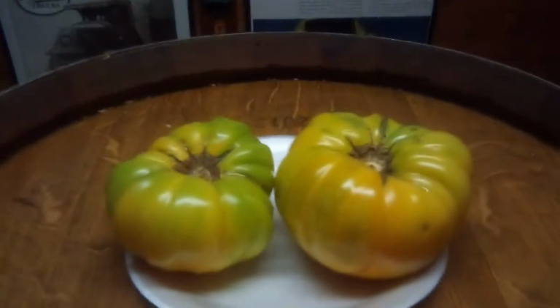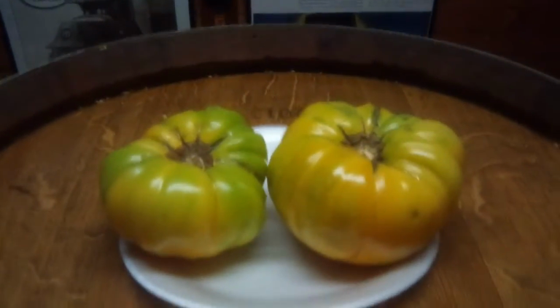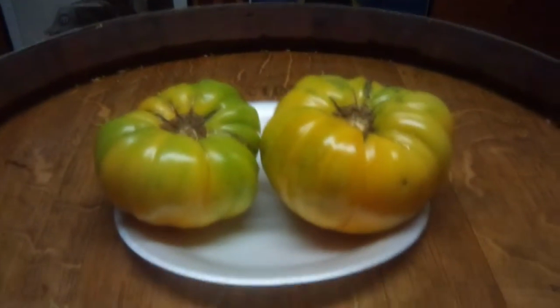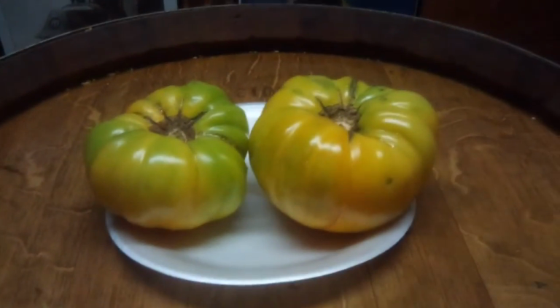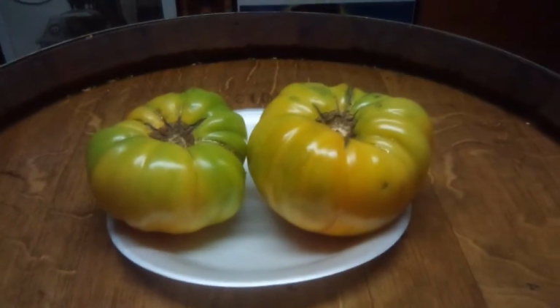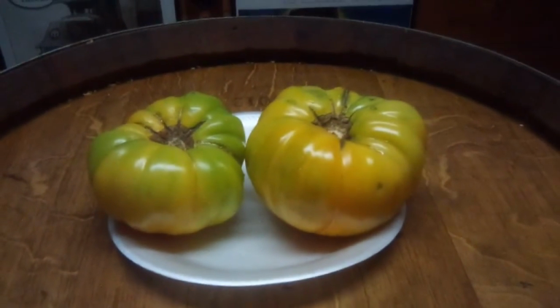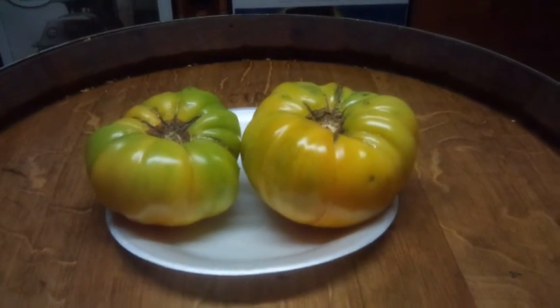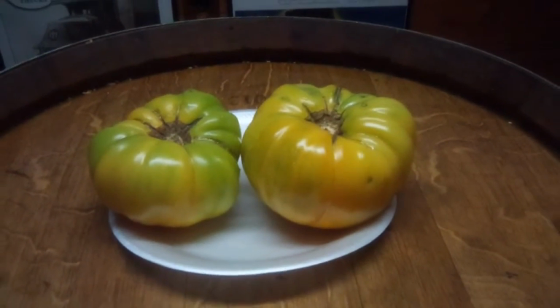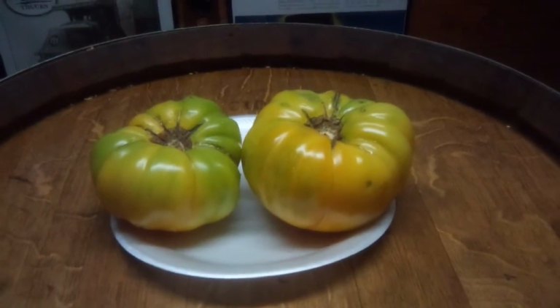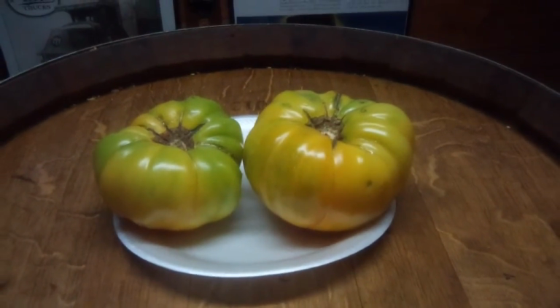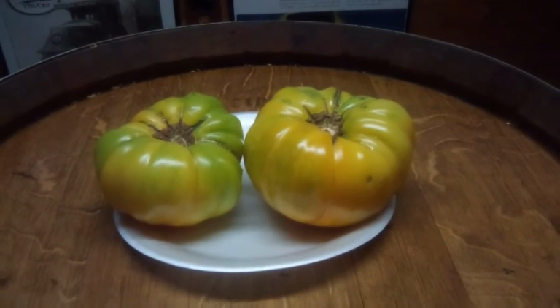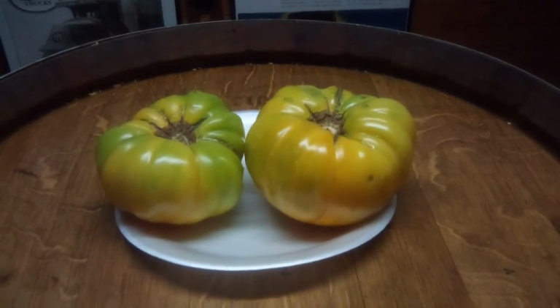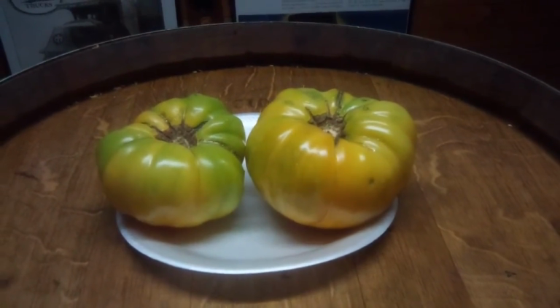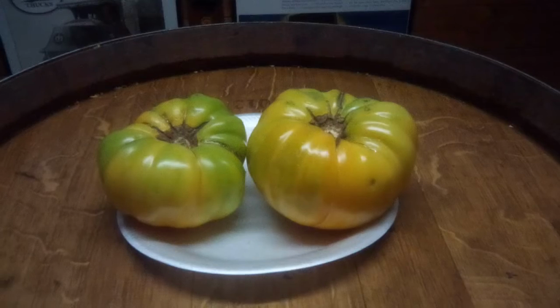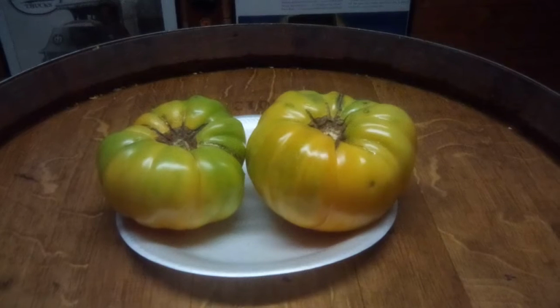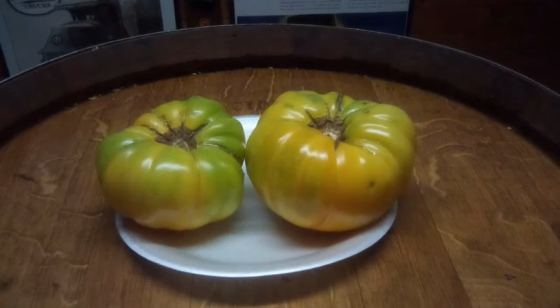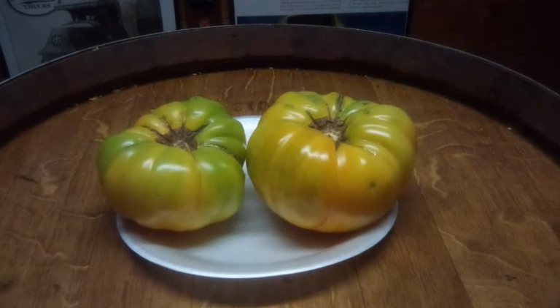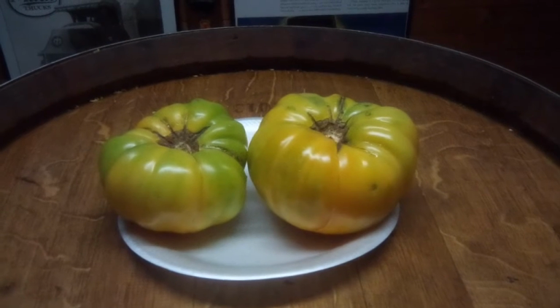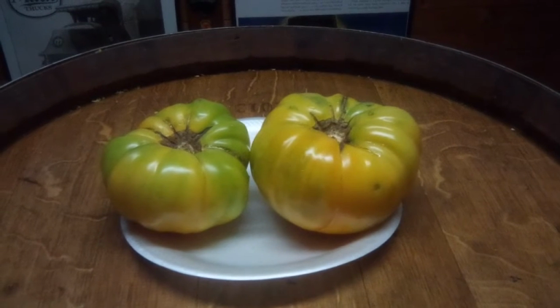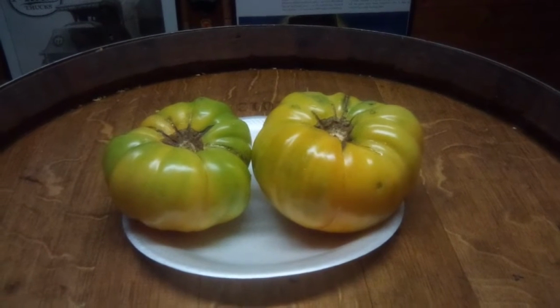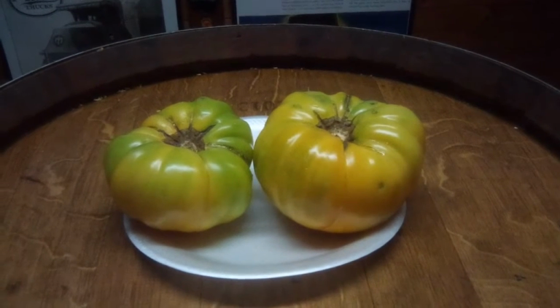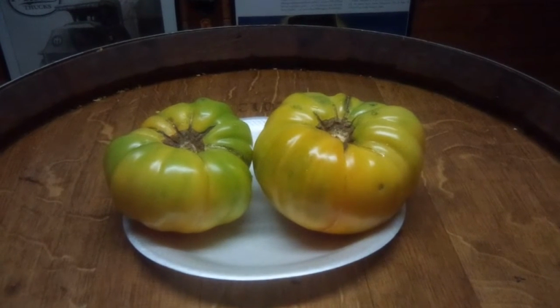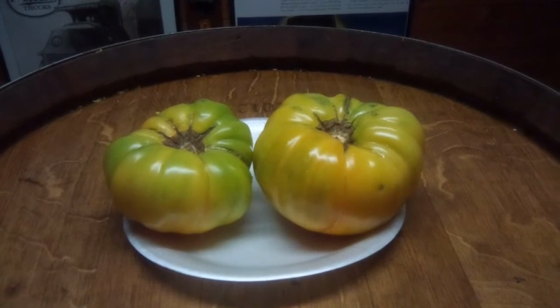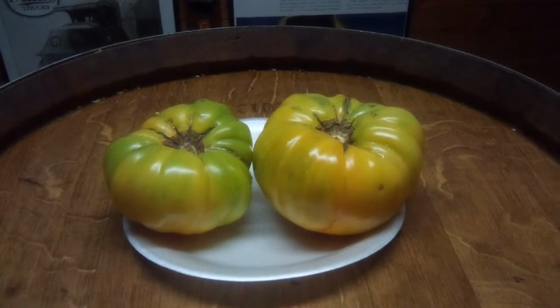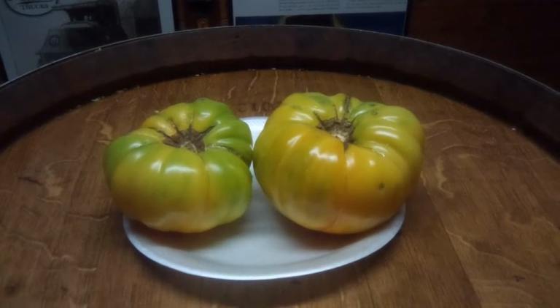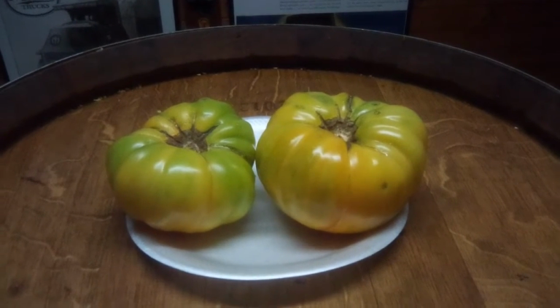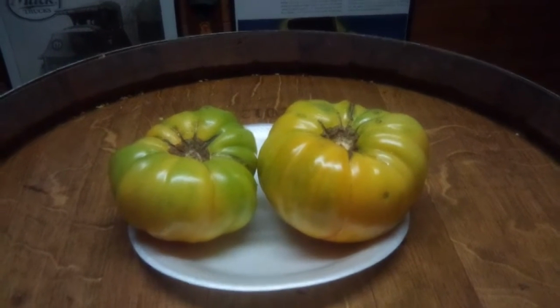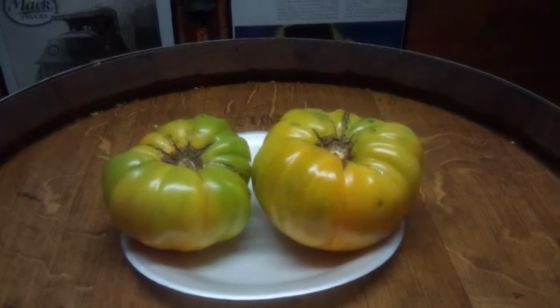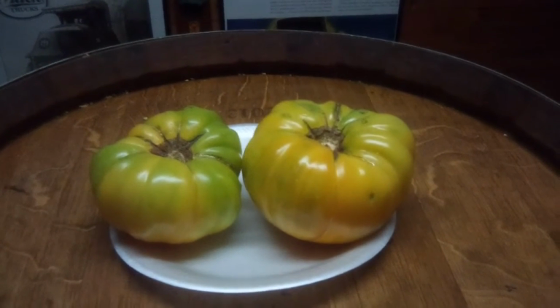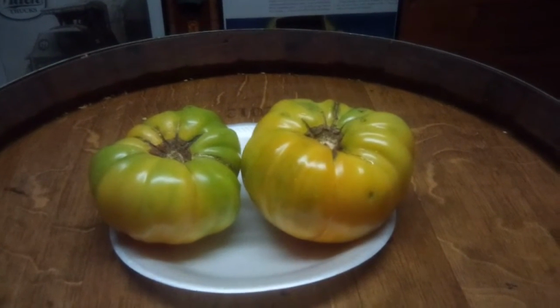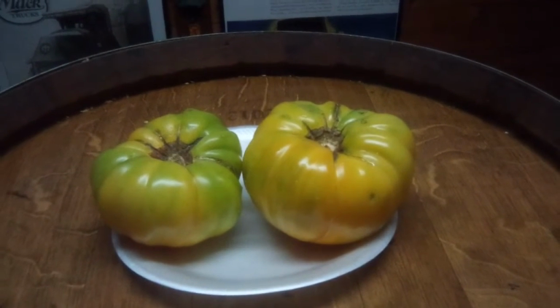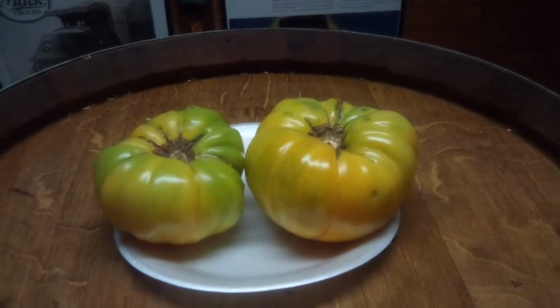All right folks, let's see. Them's true Kentucky seeds — them grow with Kentucky tomato seeds.